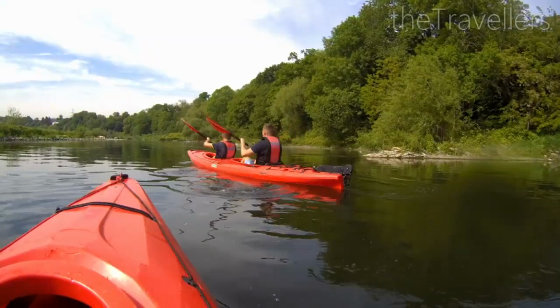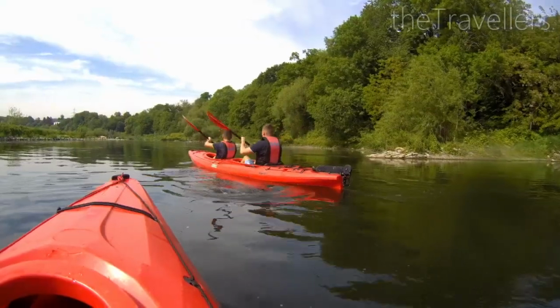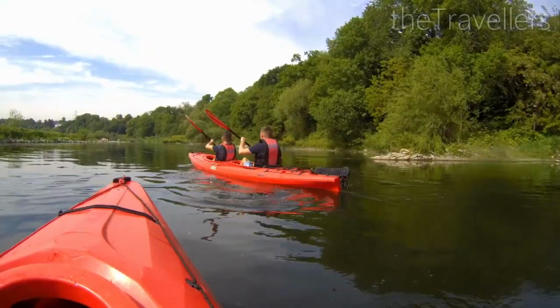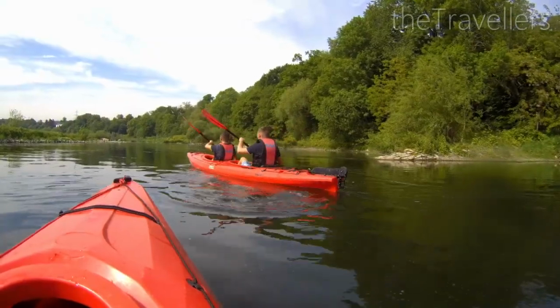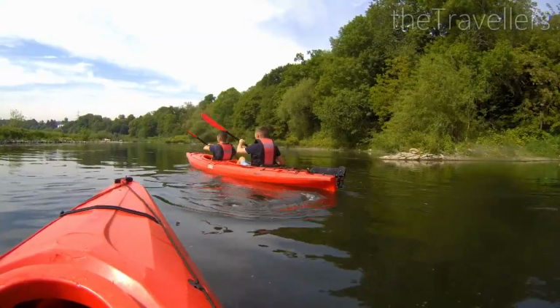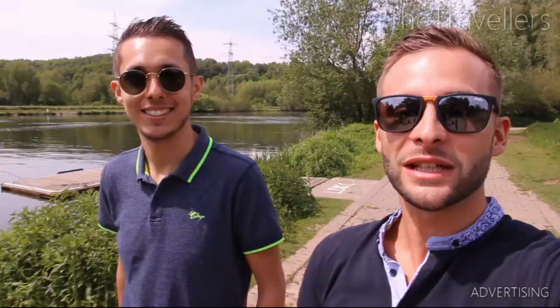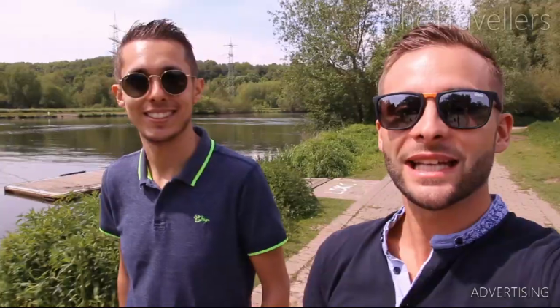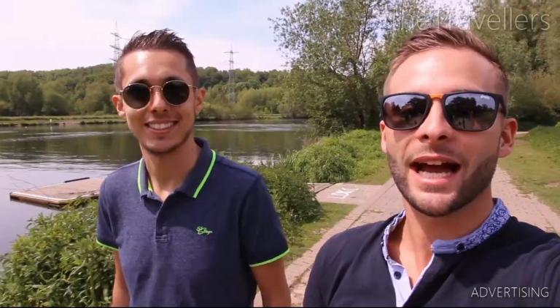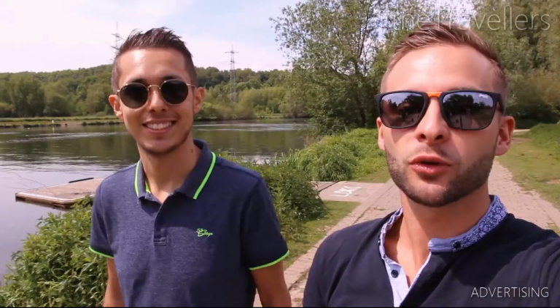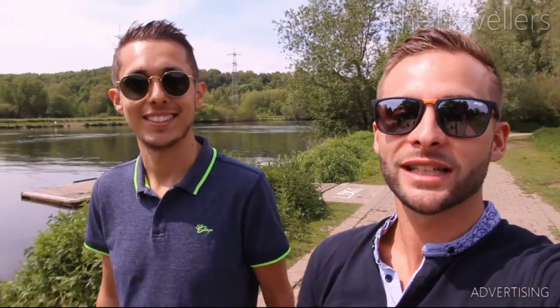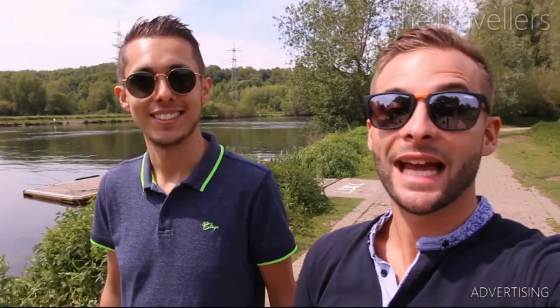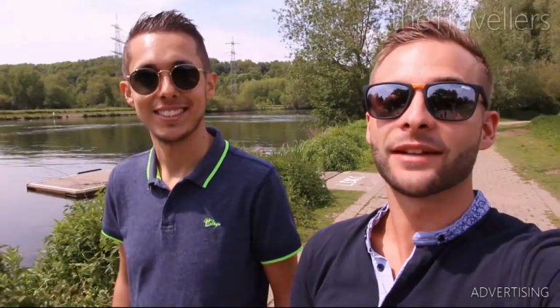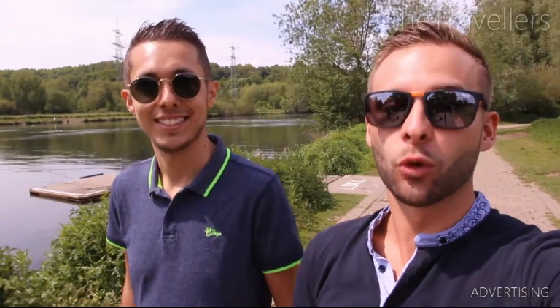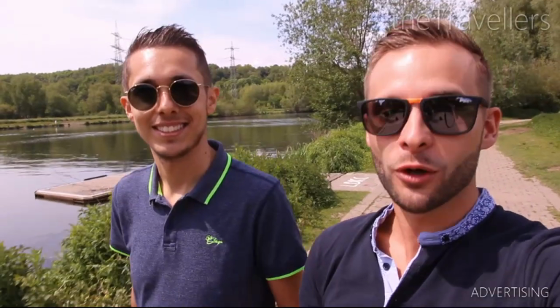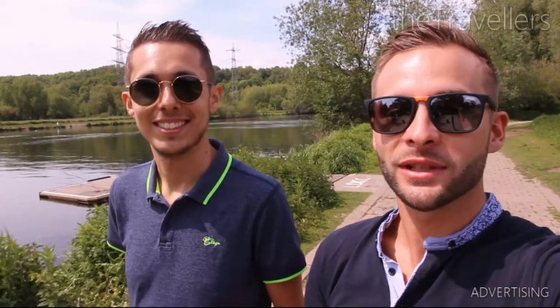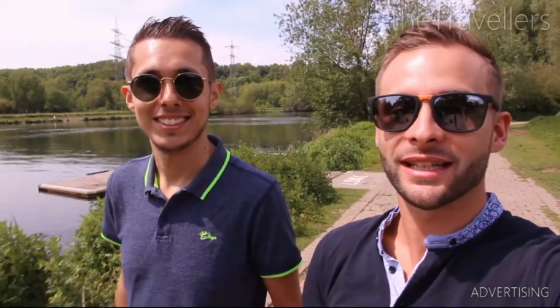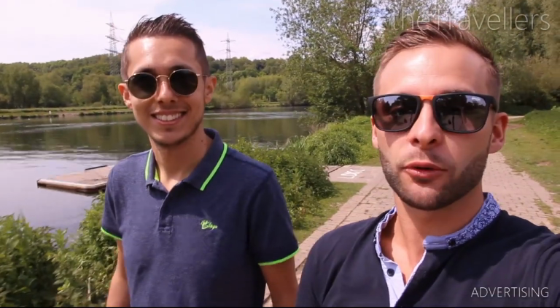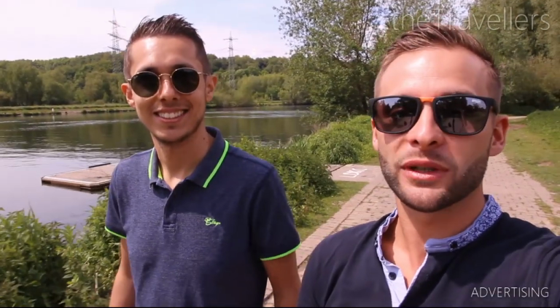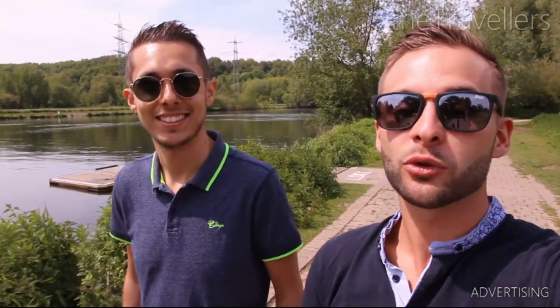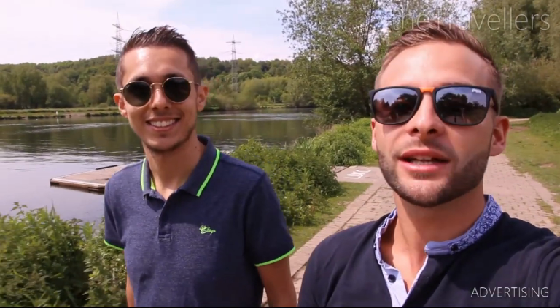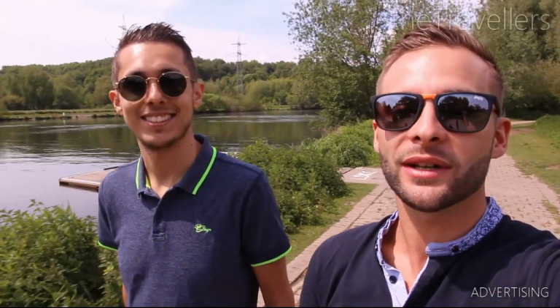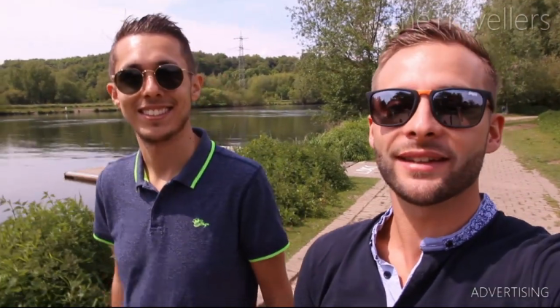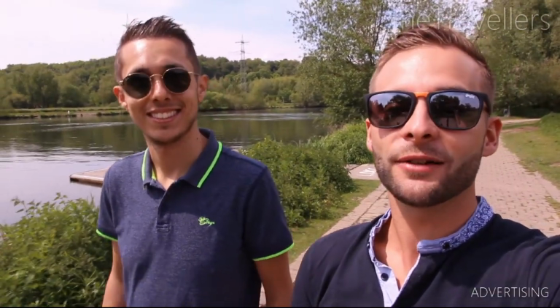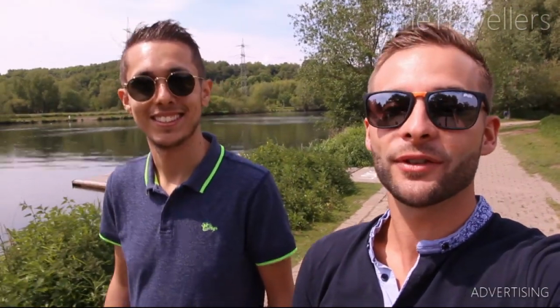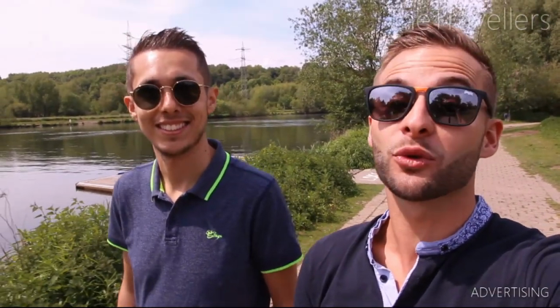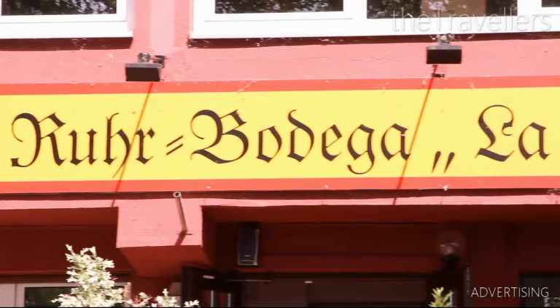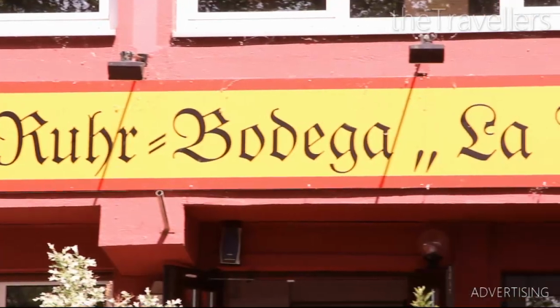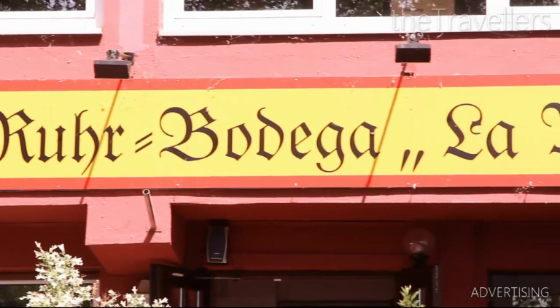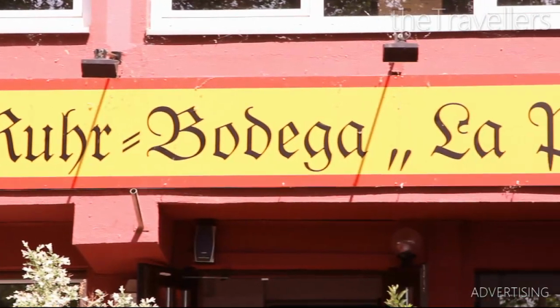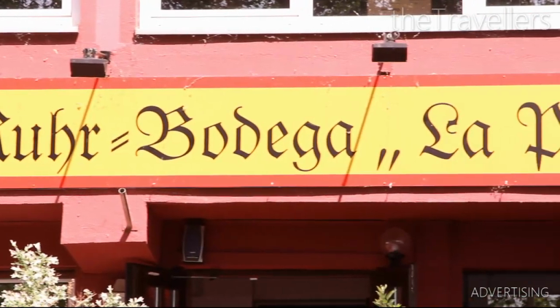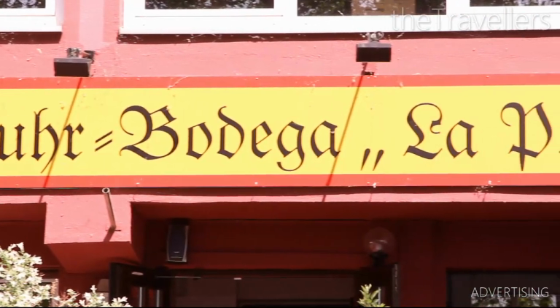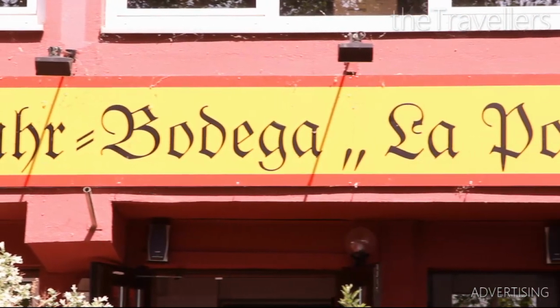Now we are really hungry. At Ruhrbodega, we treat ourselves to some tasty tapas.